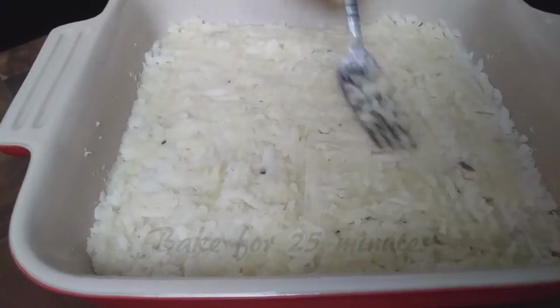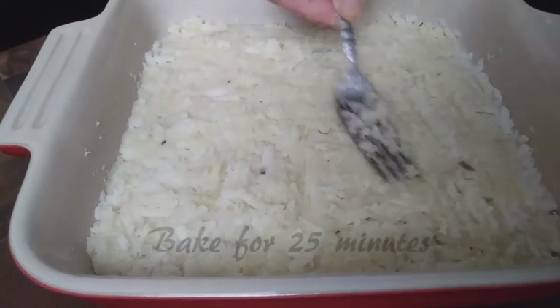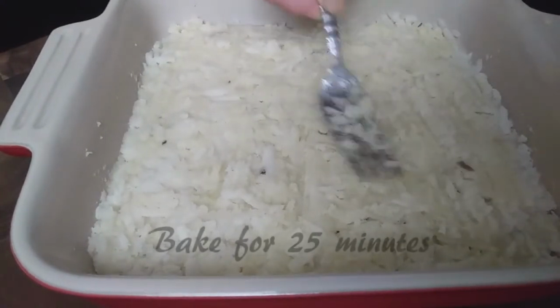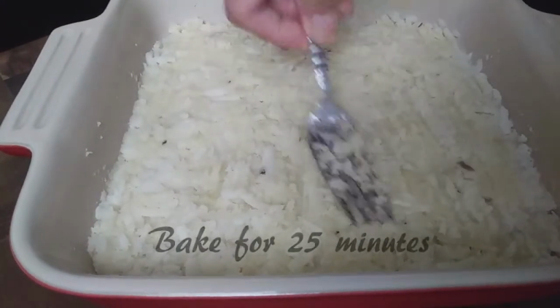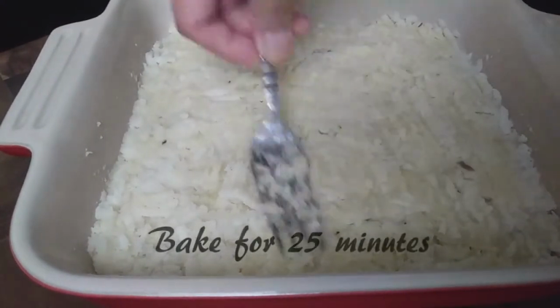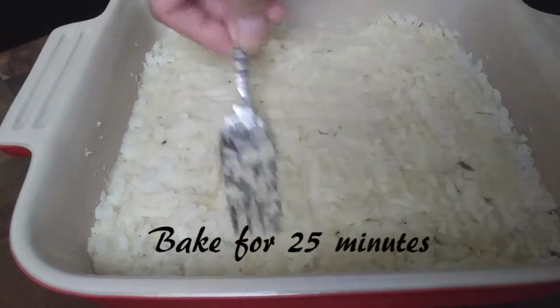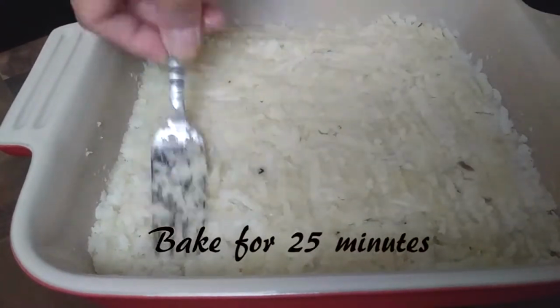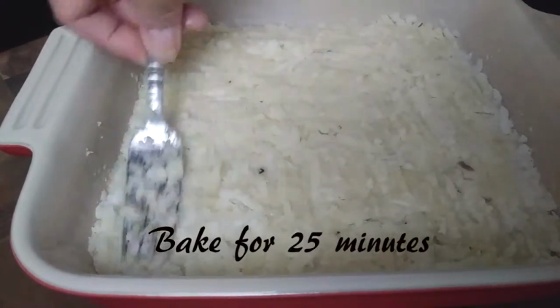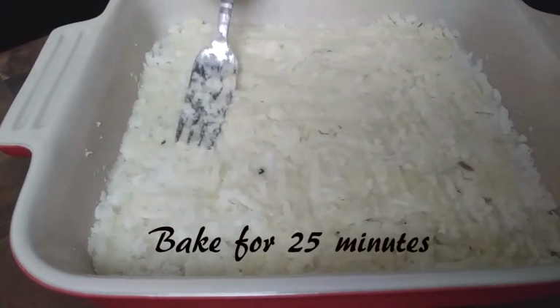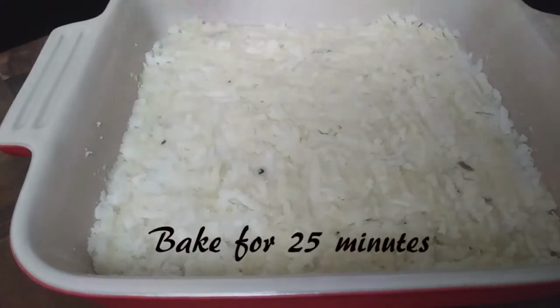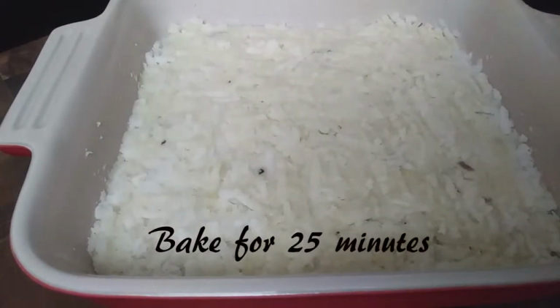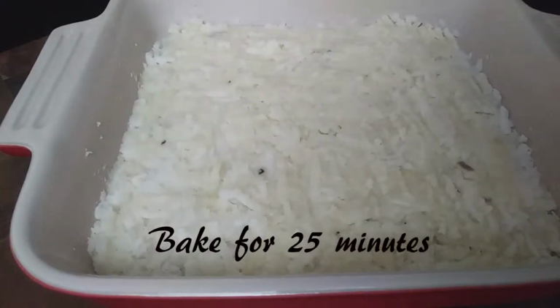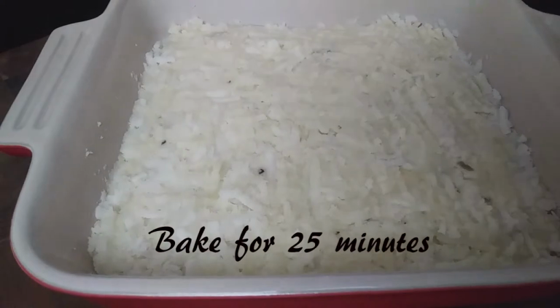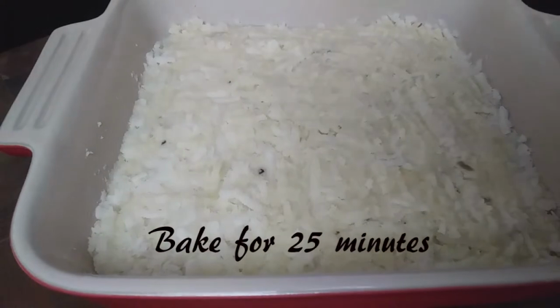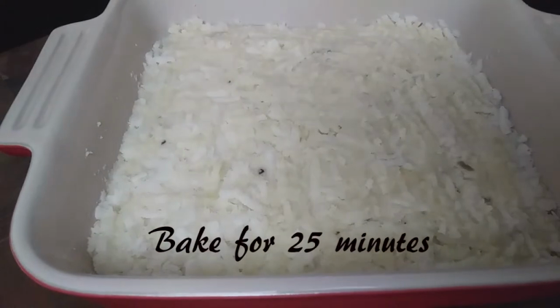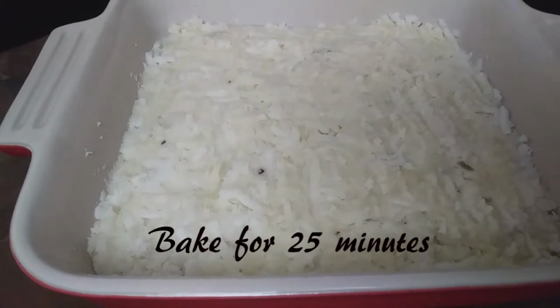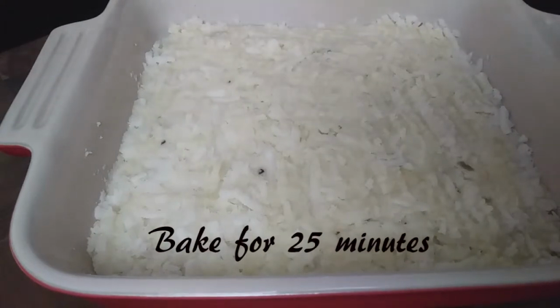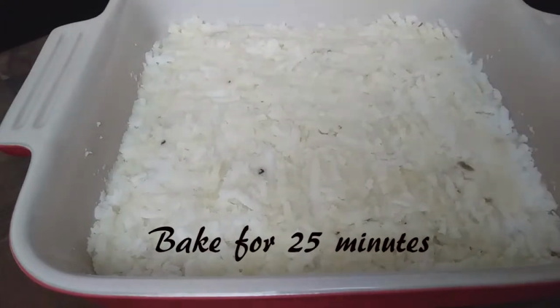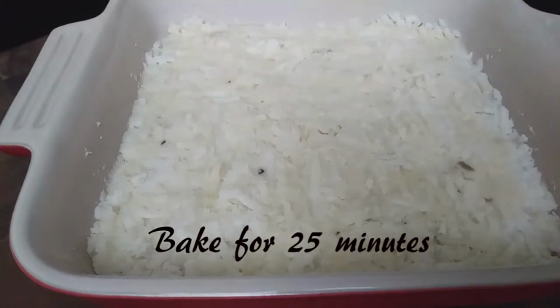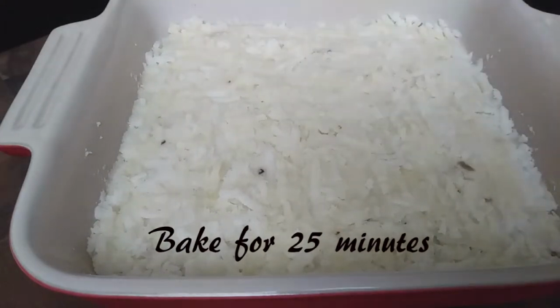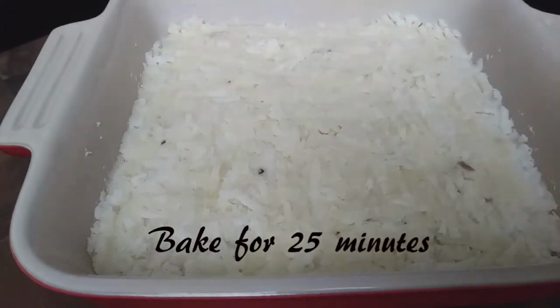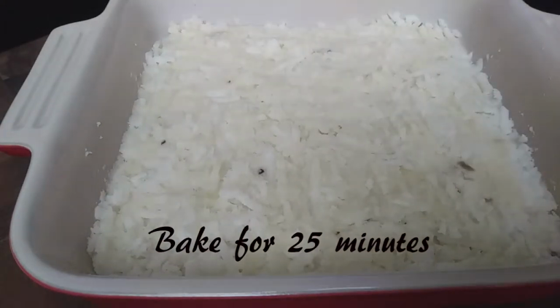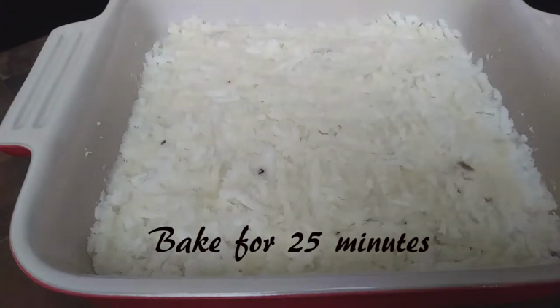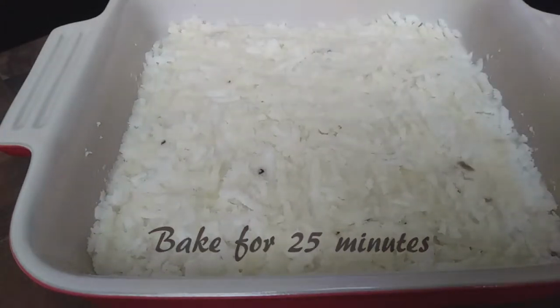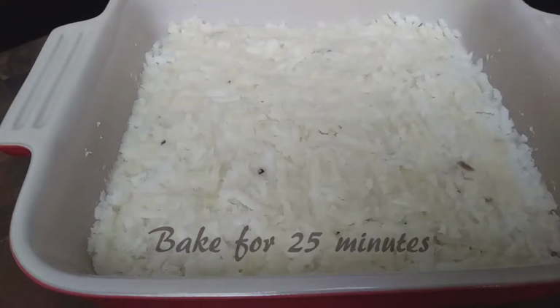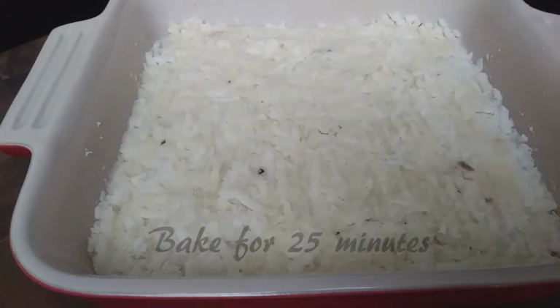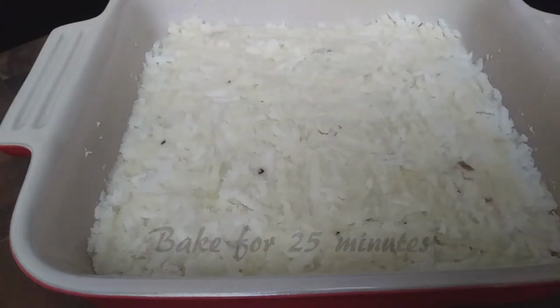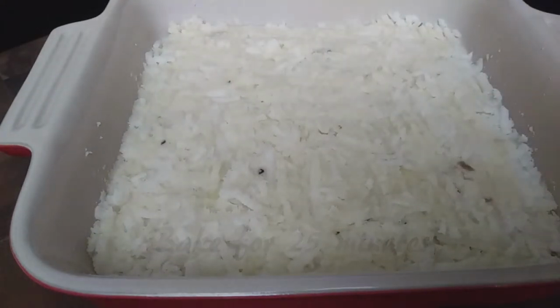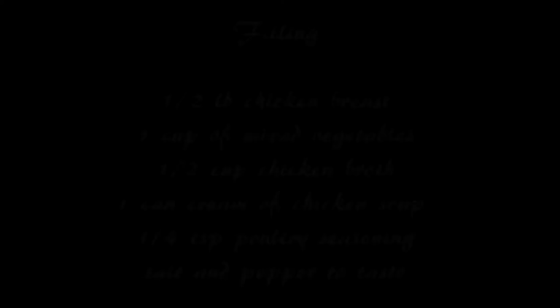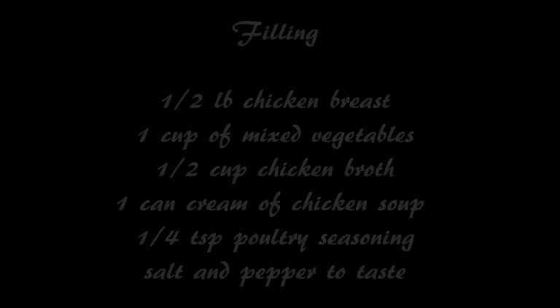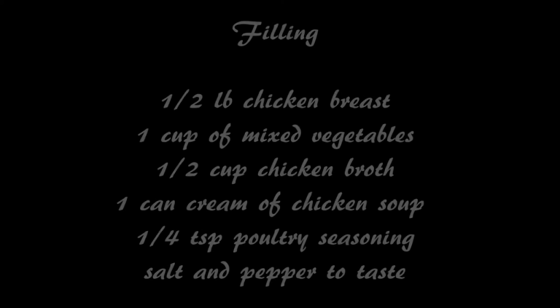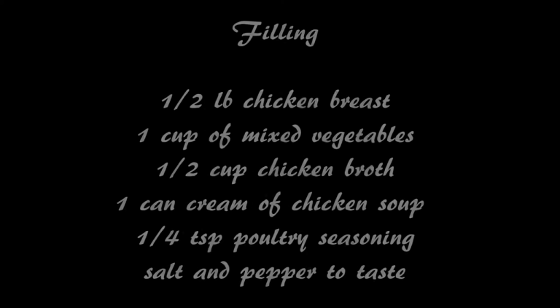Once this is done, all you're going to do is pop it into your oven and bake it for 25 minutes to make our crust.